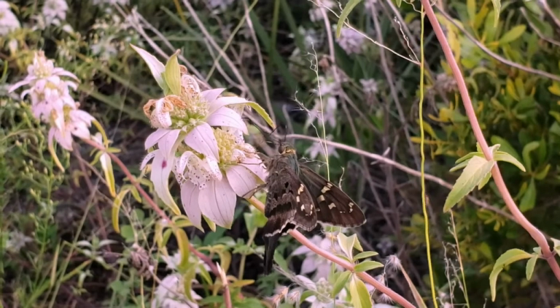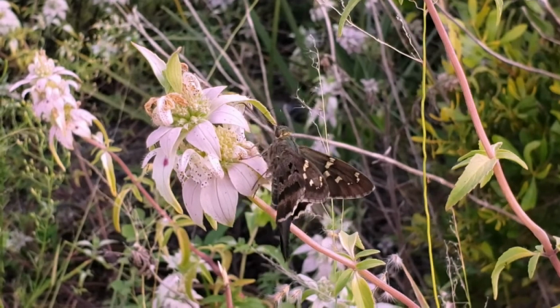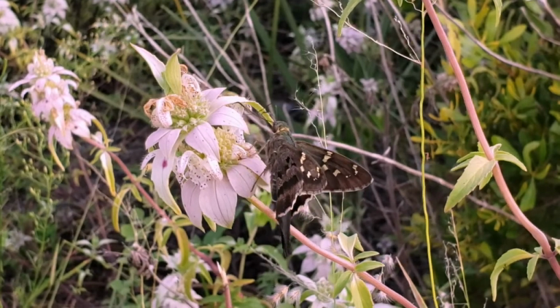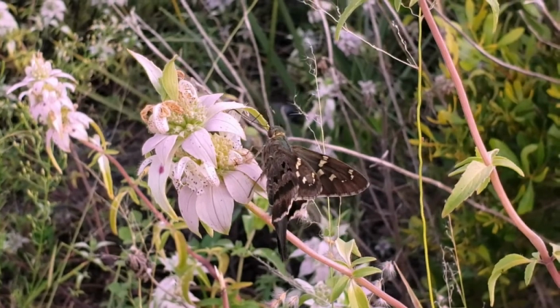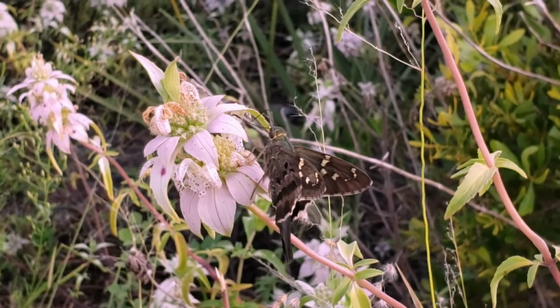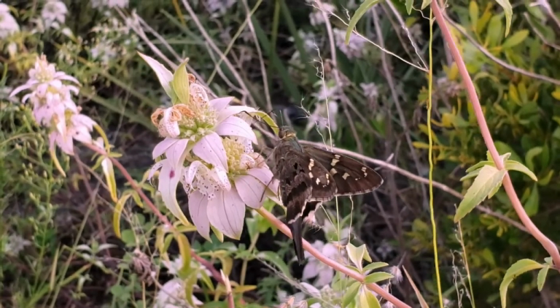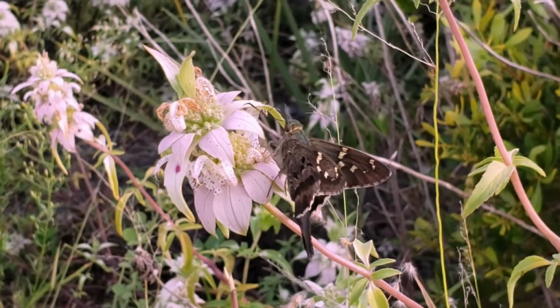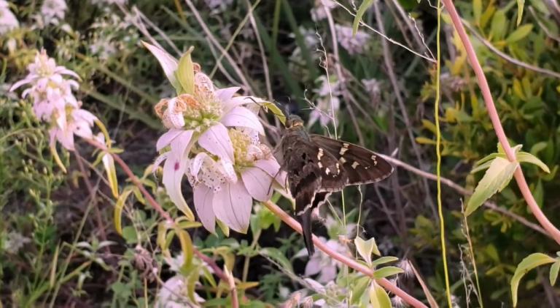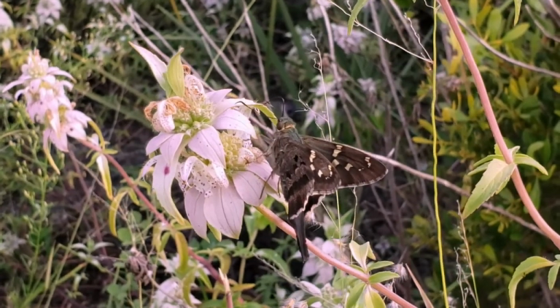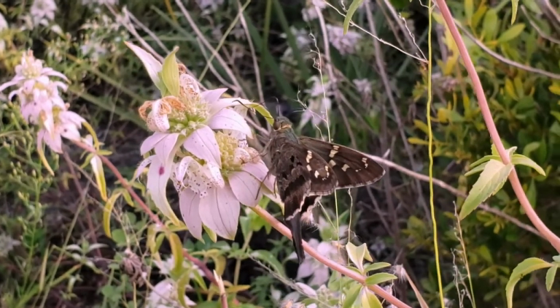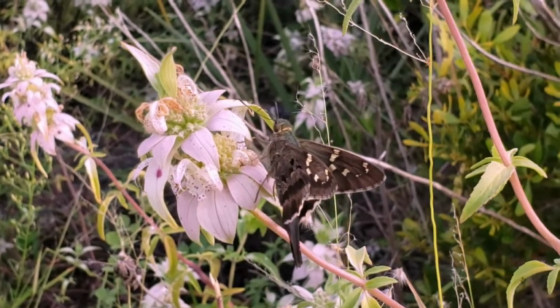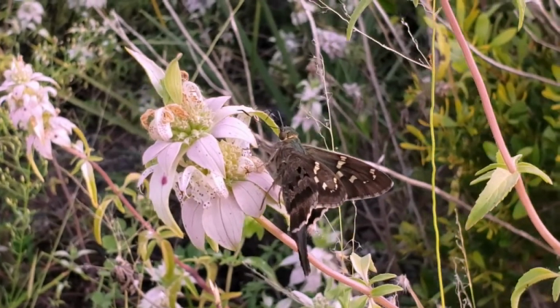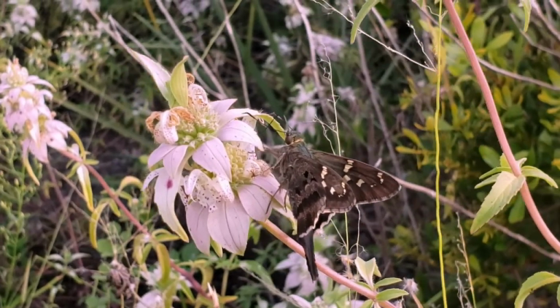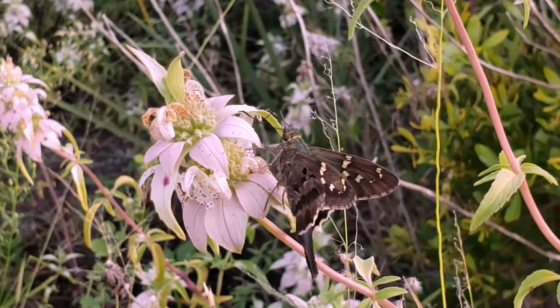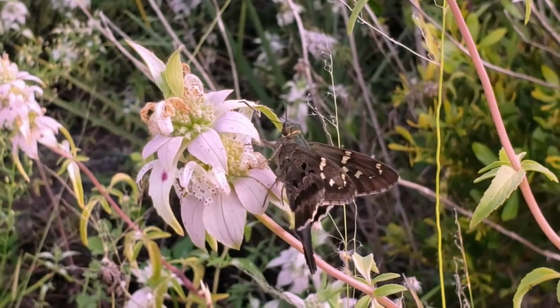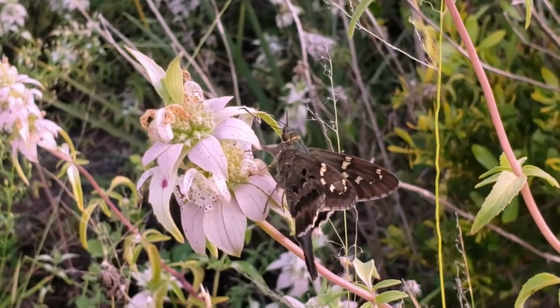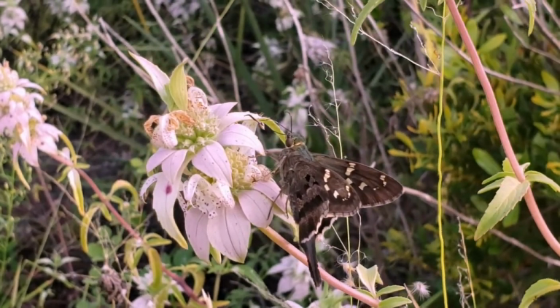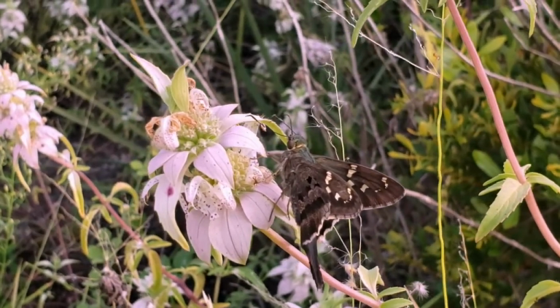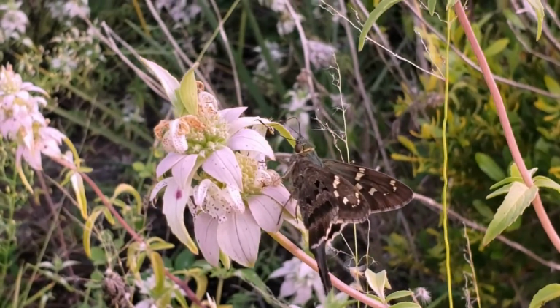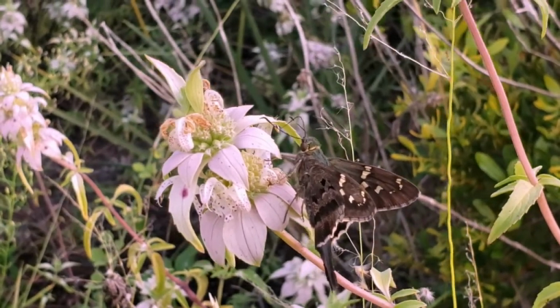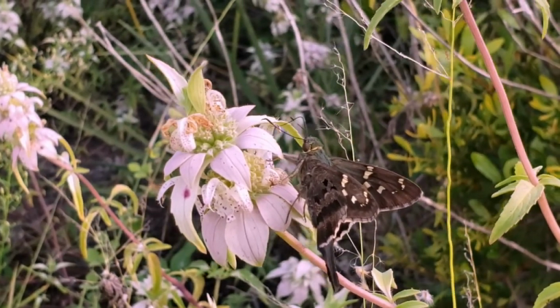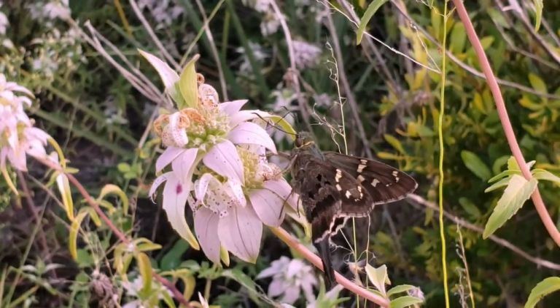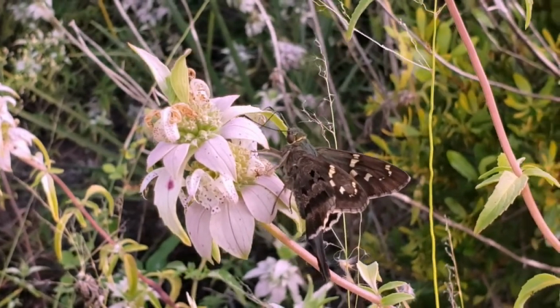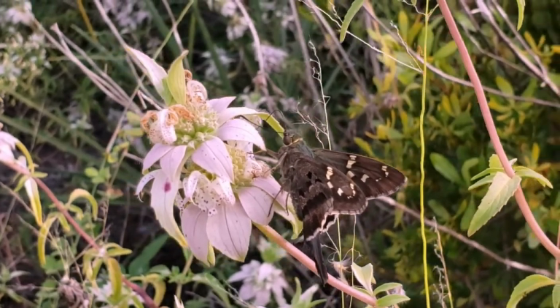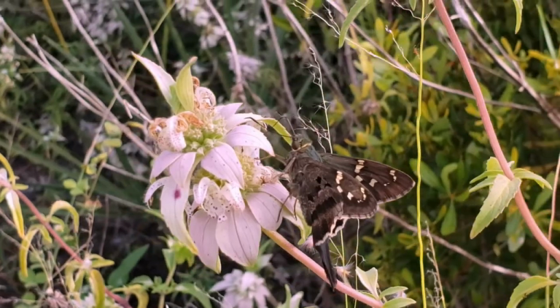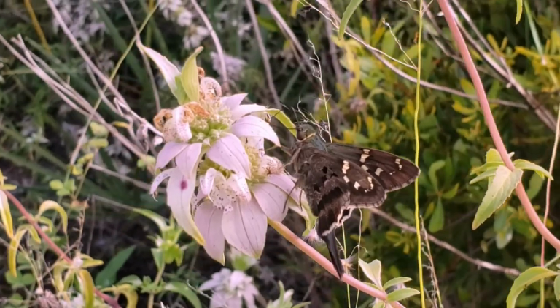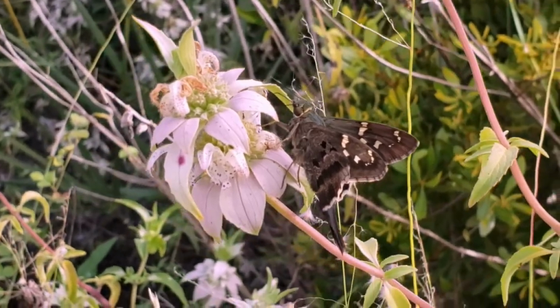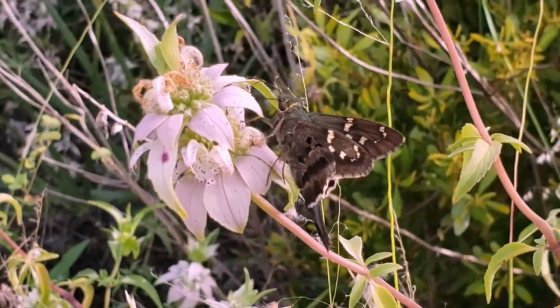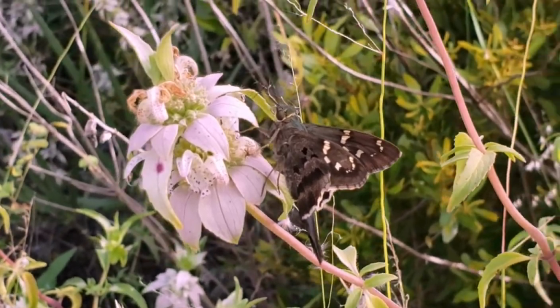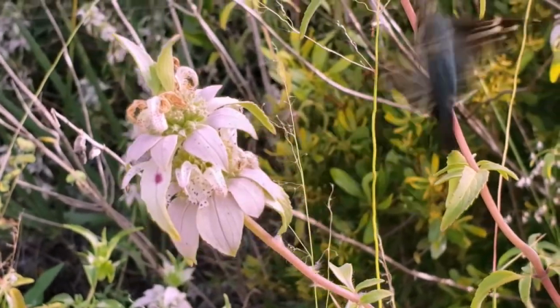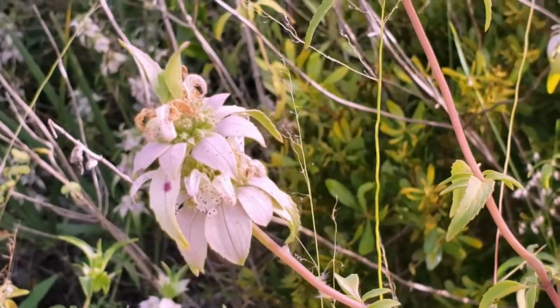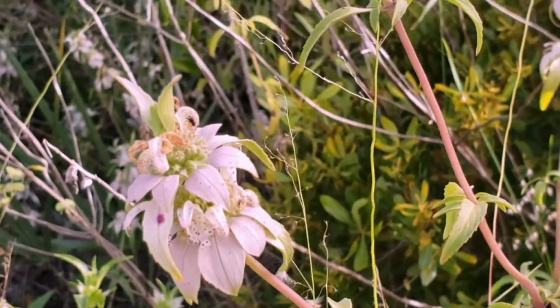Welcome to another Wildflower Moment by the Florida Wildflower Foundation. Today we're talking about Spotted Bee Balm, also known as Dotted Horsemint.